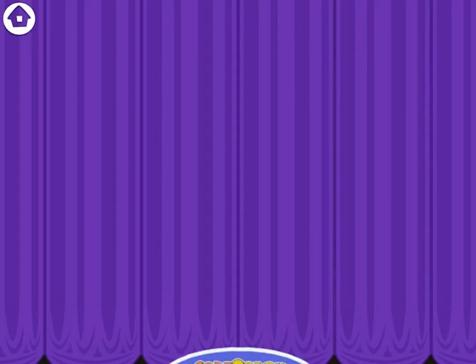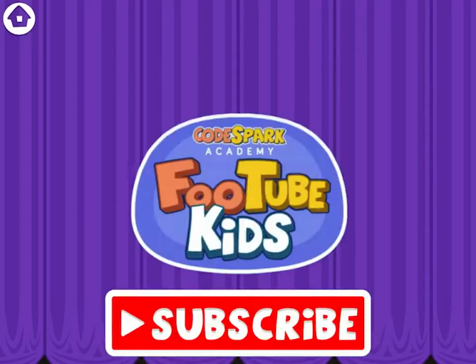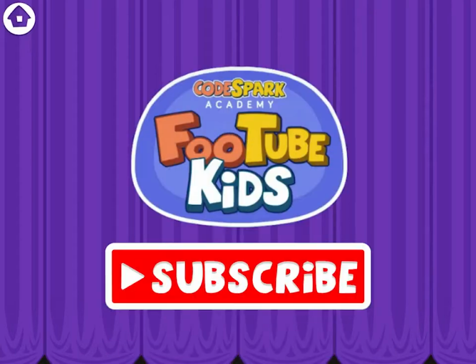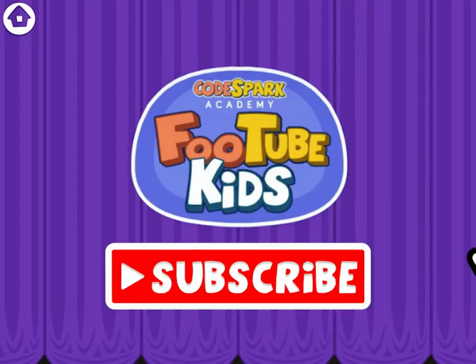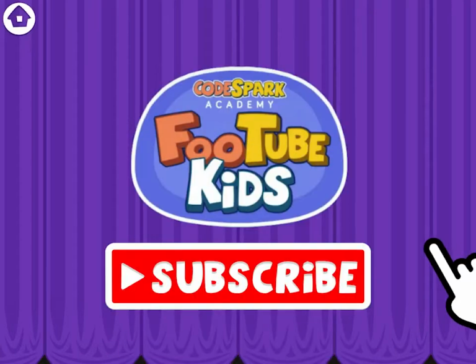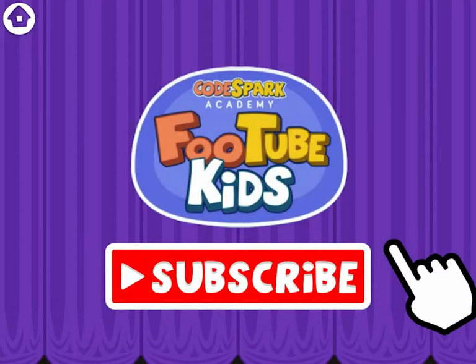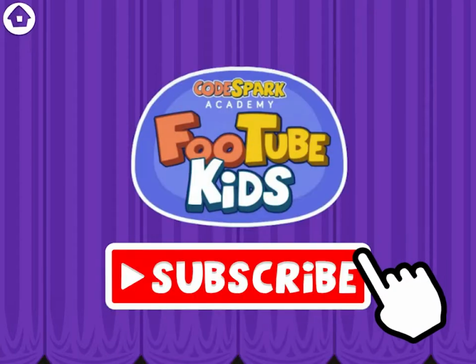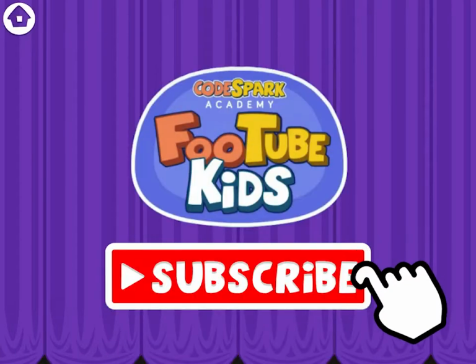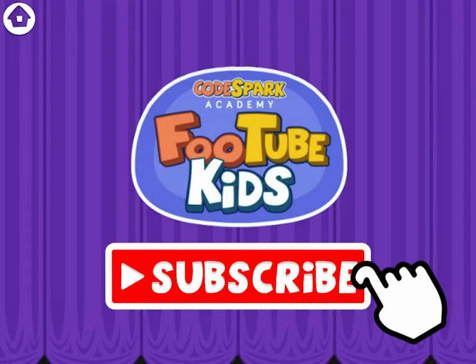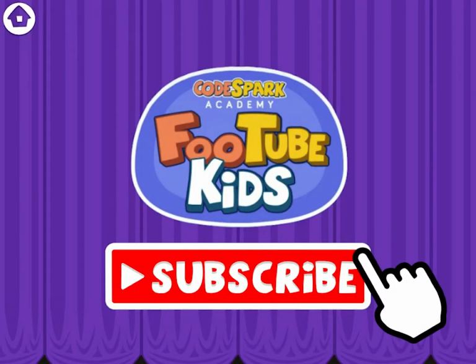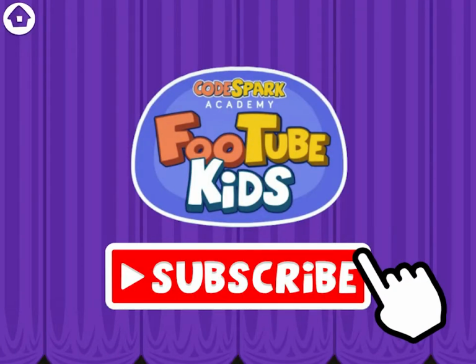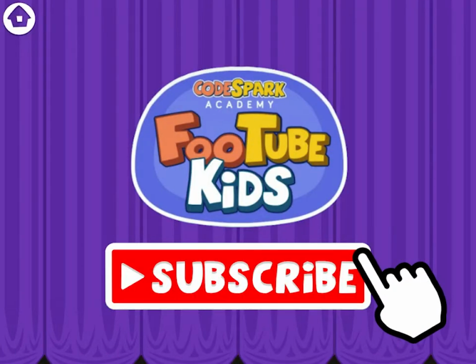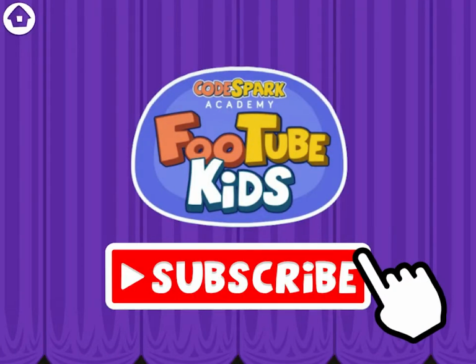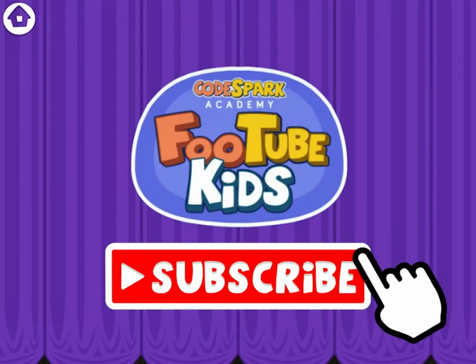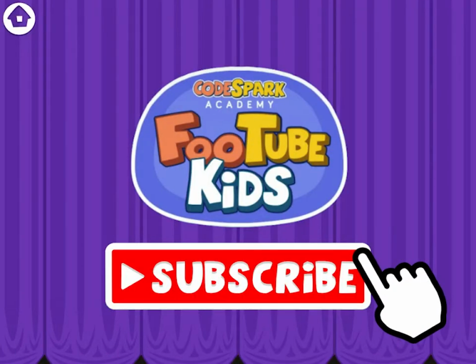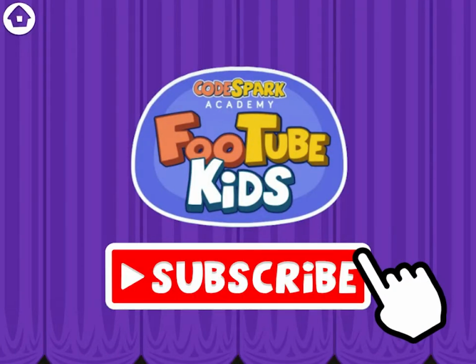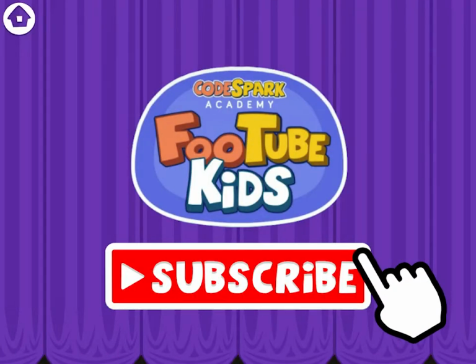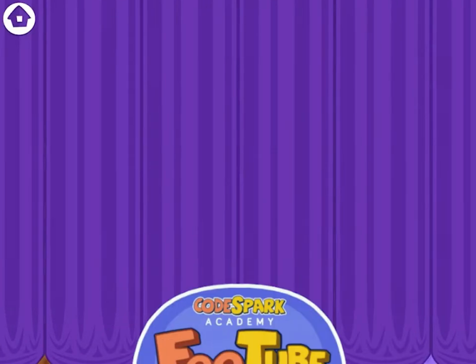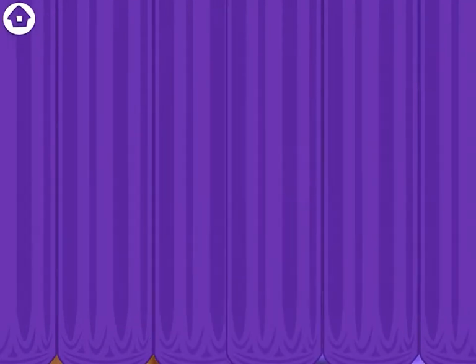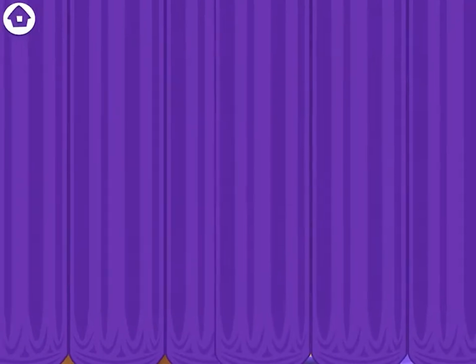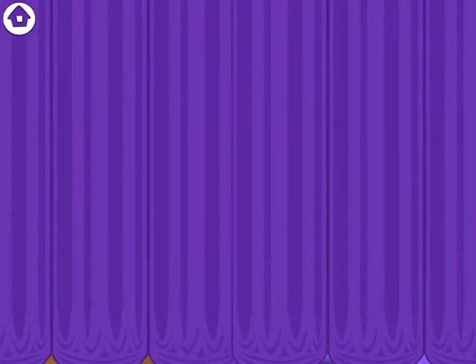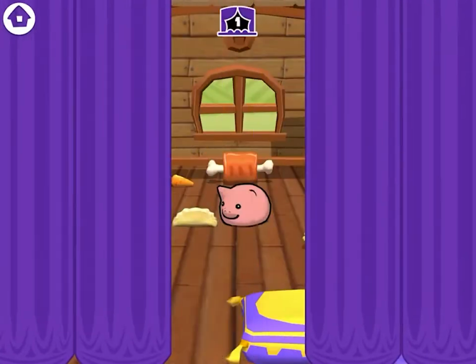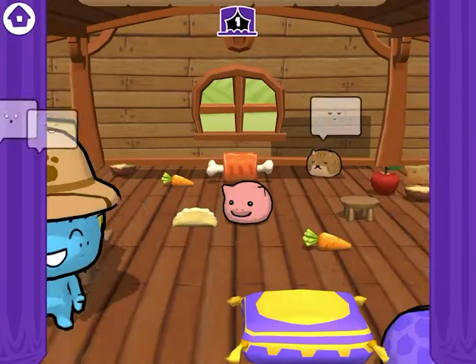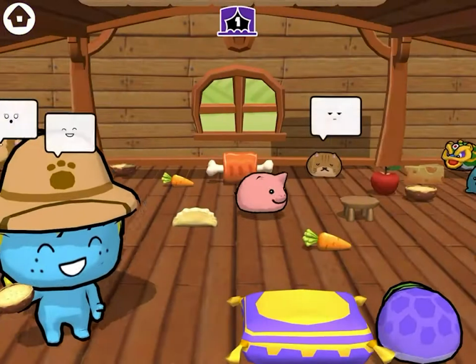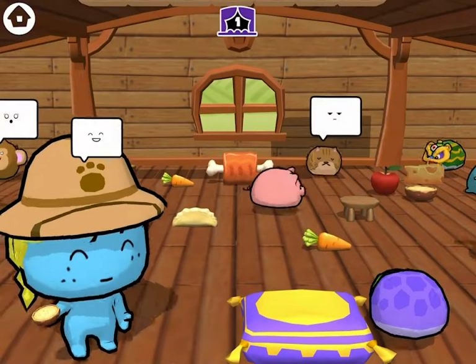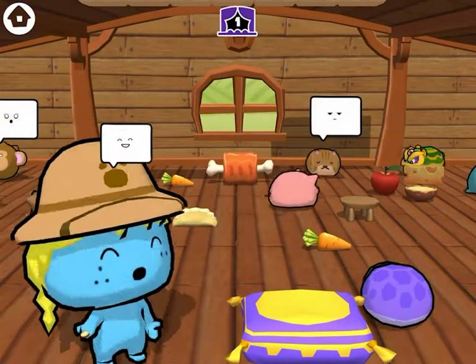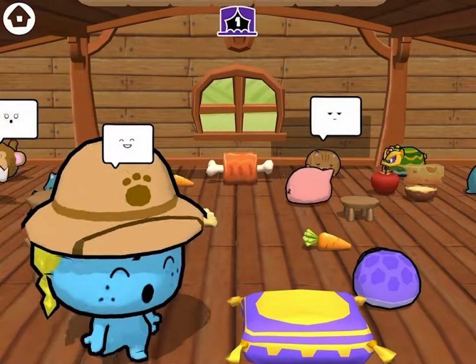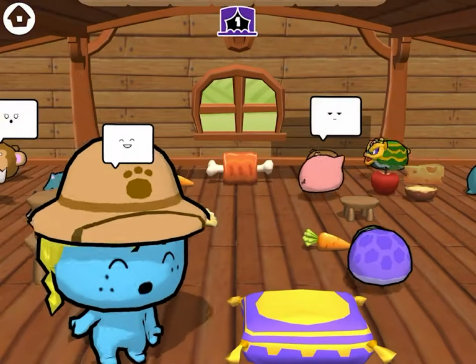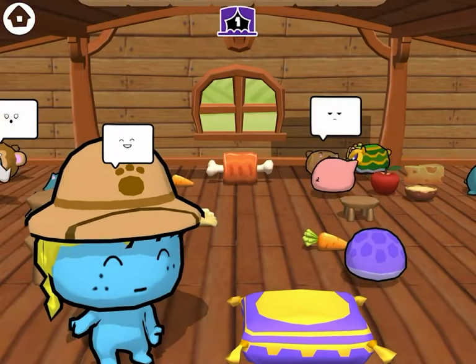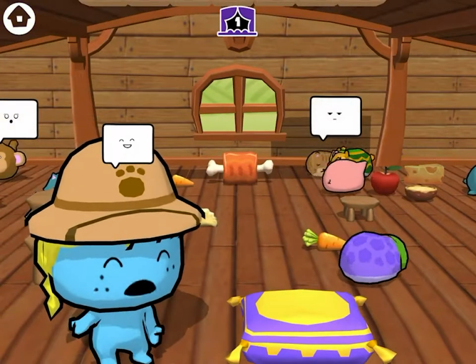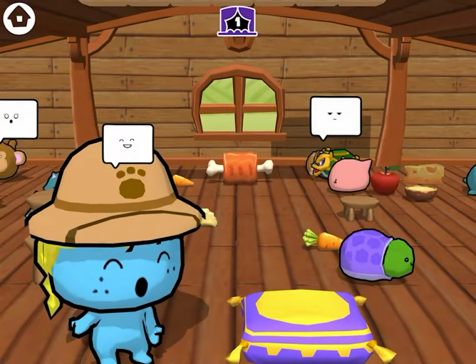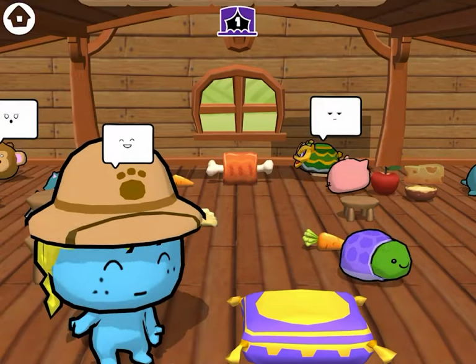CodeSpark Academy. Coding for kids. Hi to kid coders!